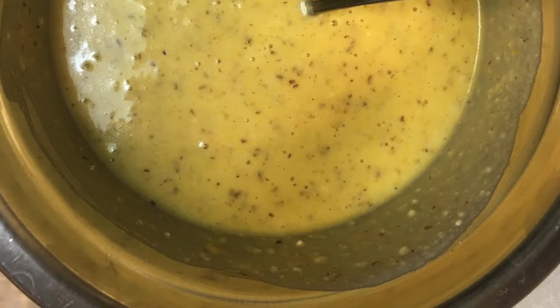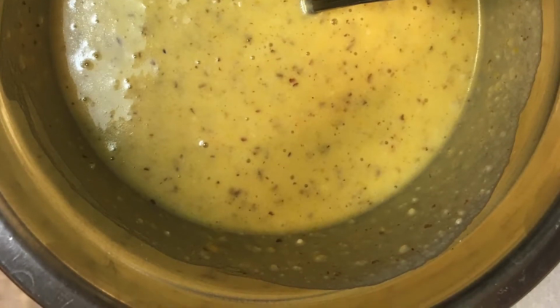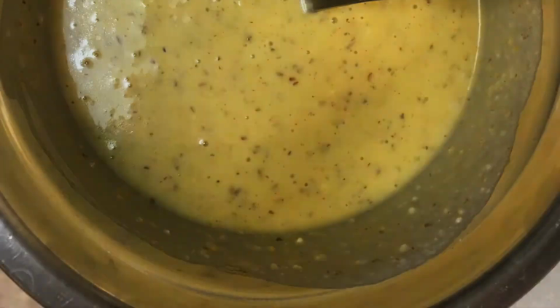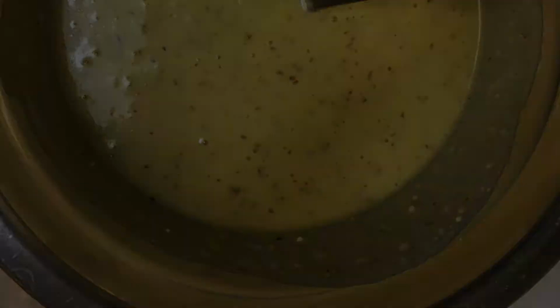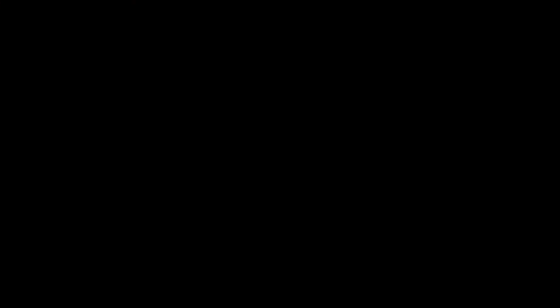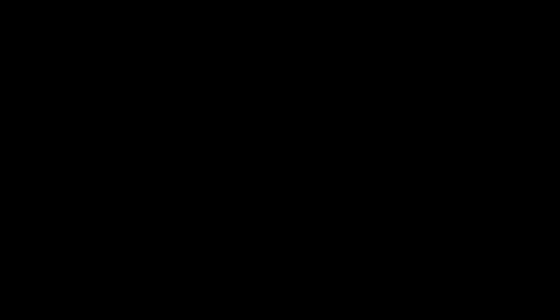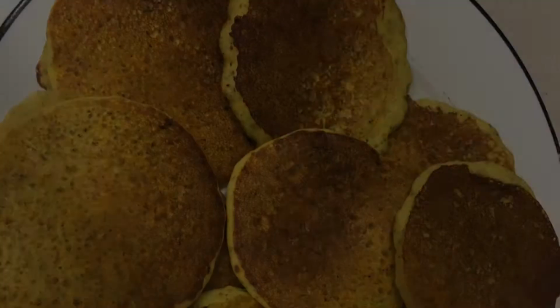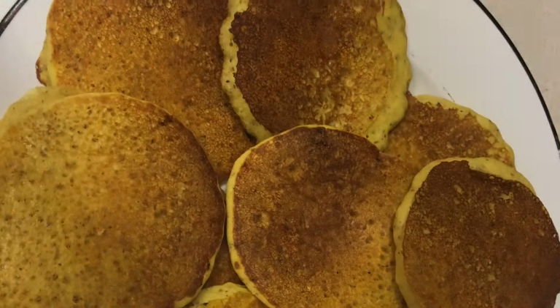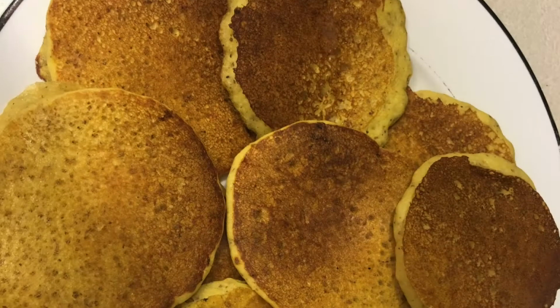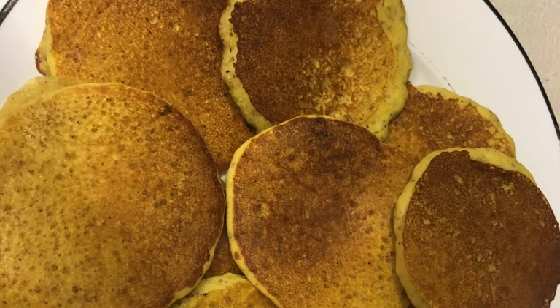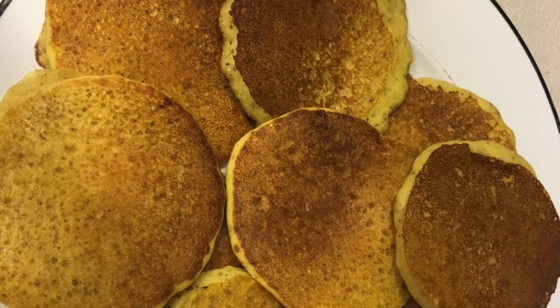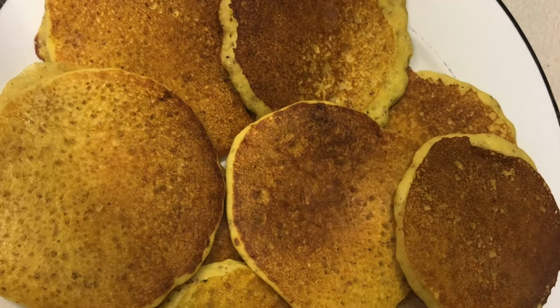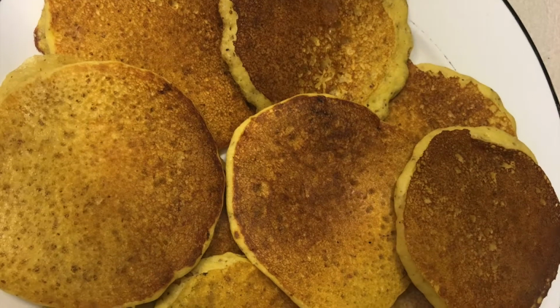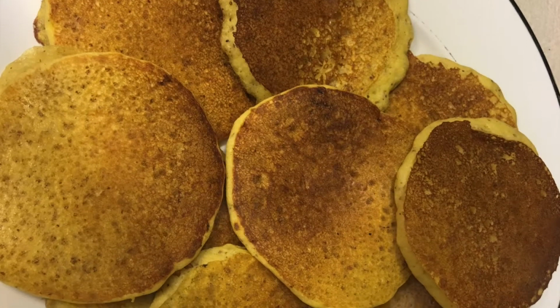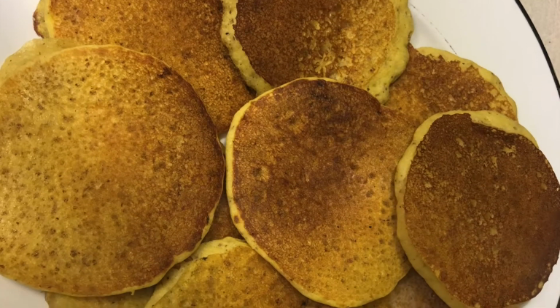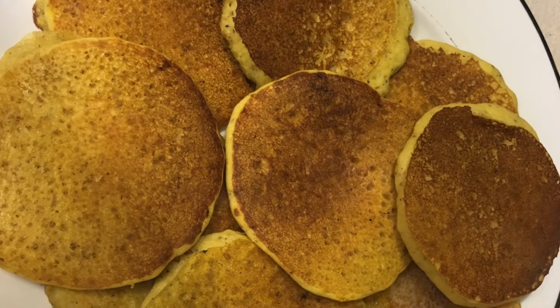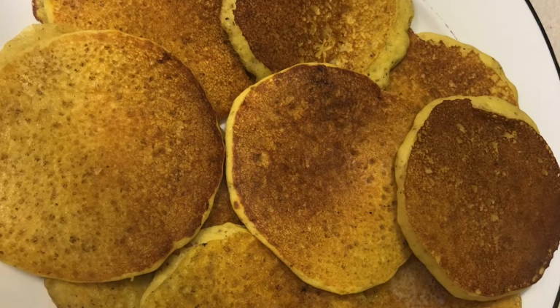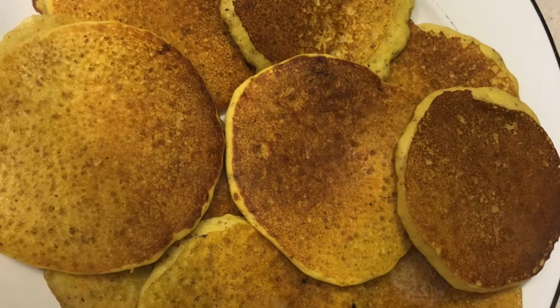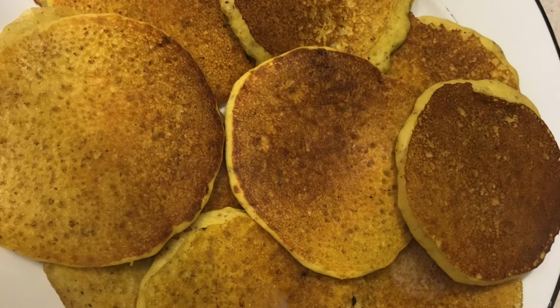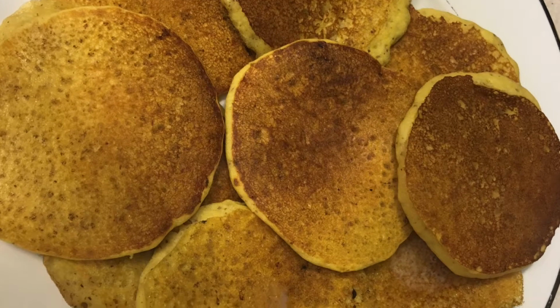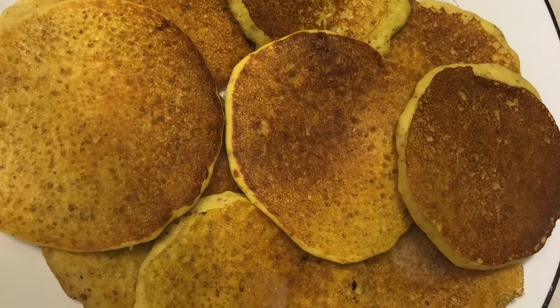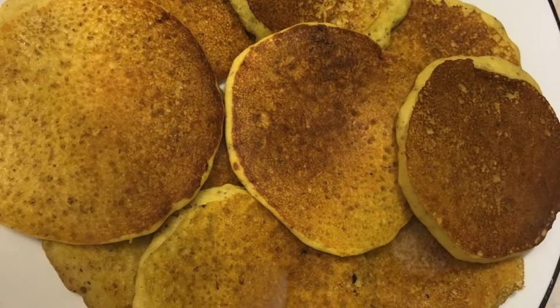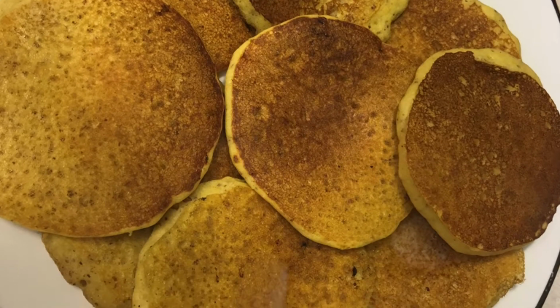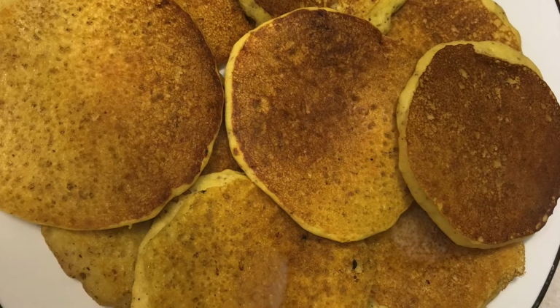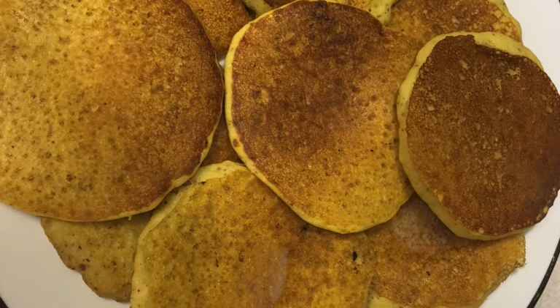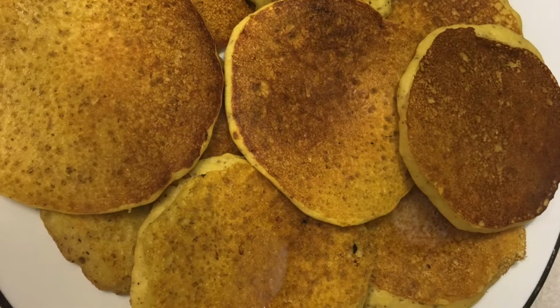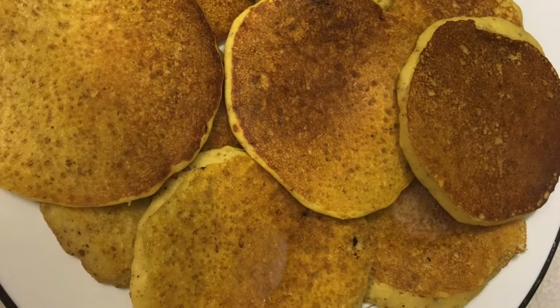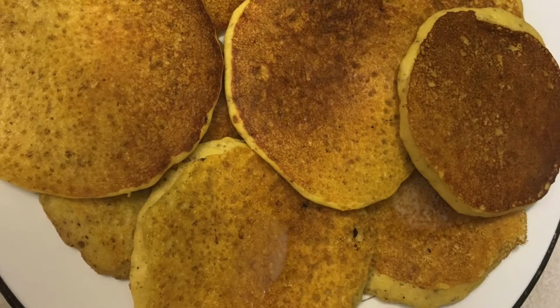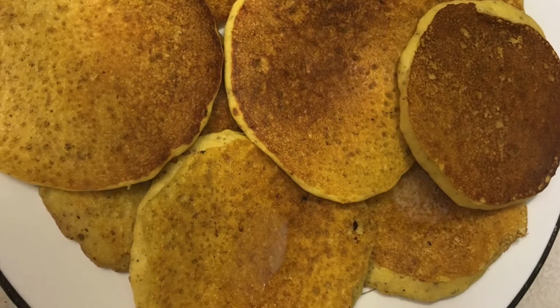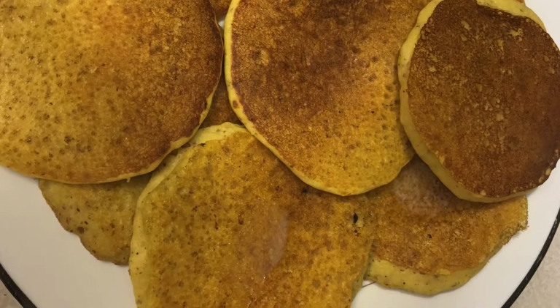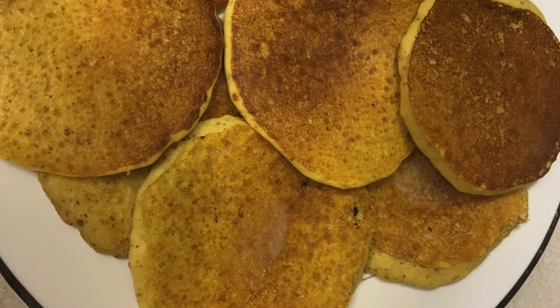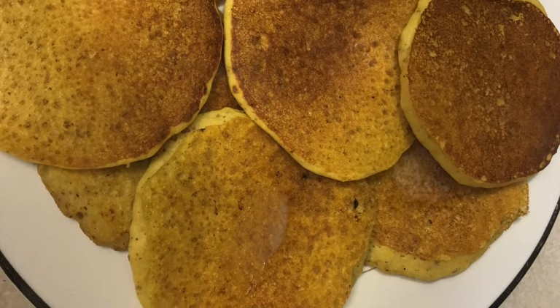And here's the final product. The kids liked them, and so does the hubby.